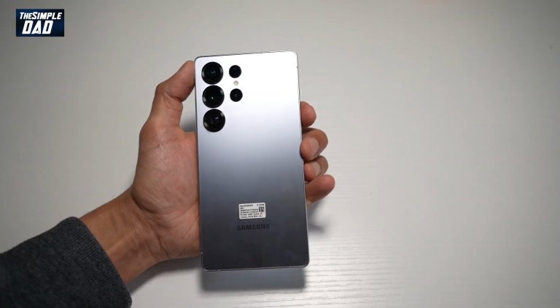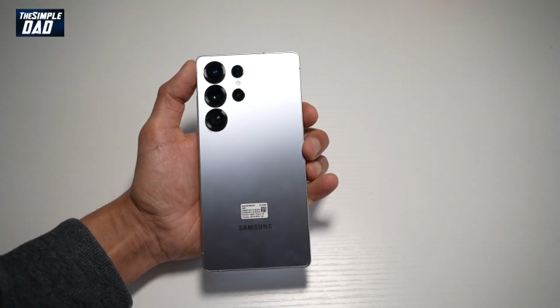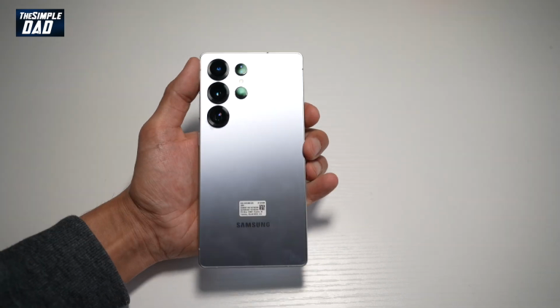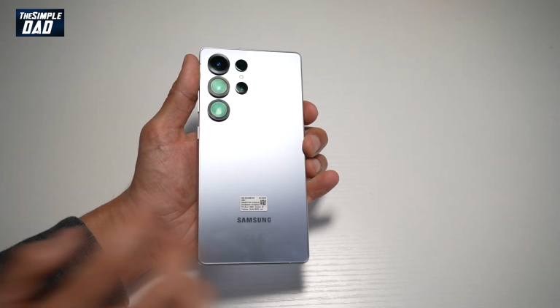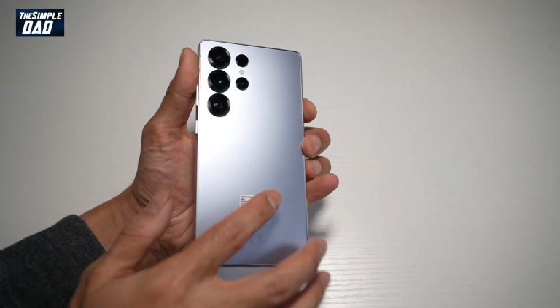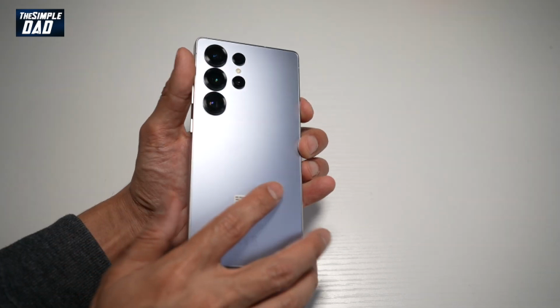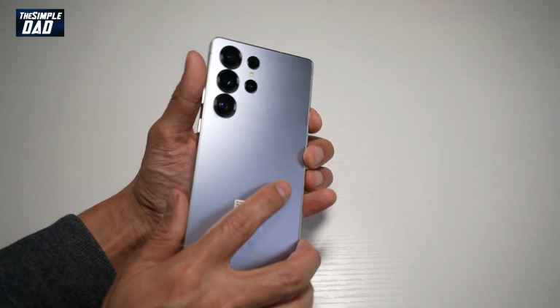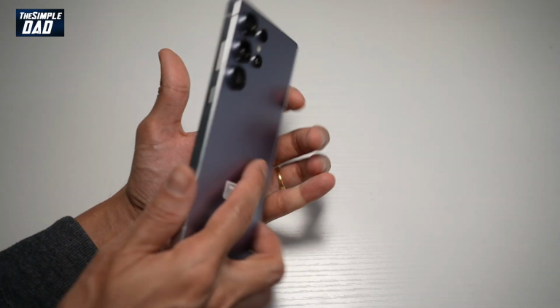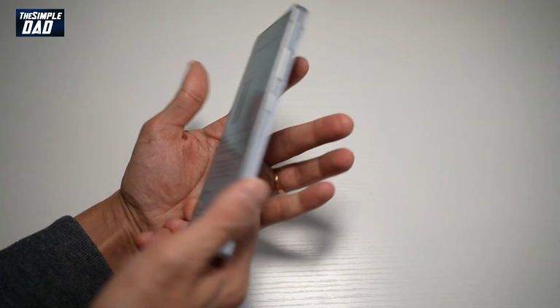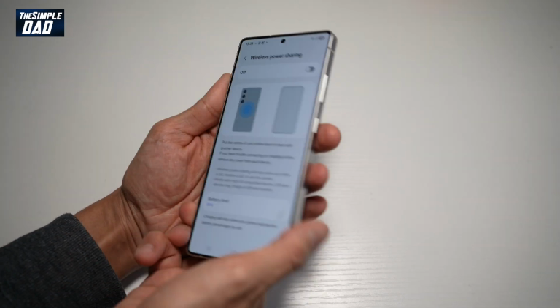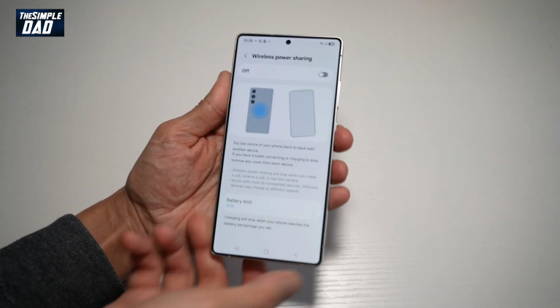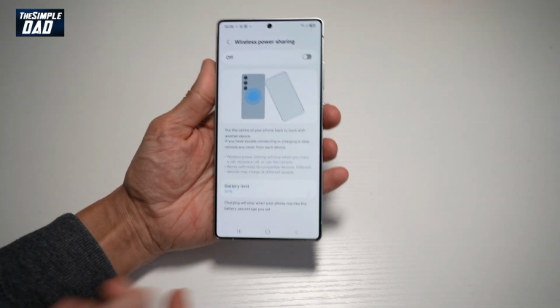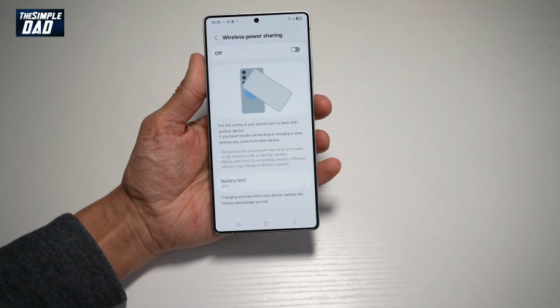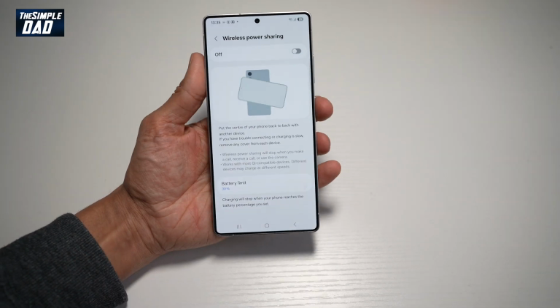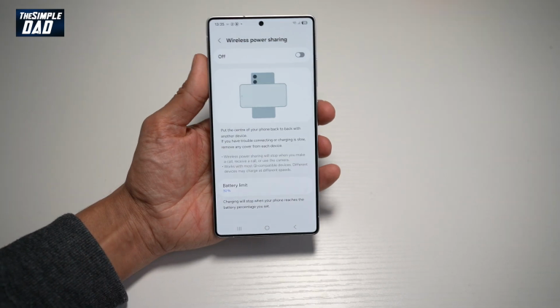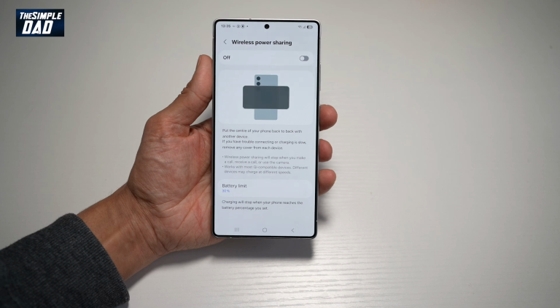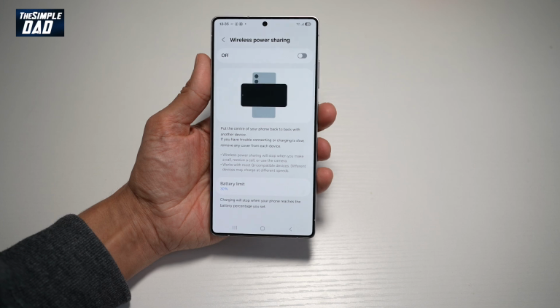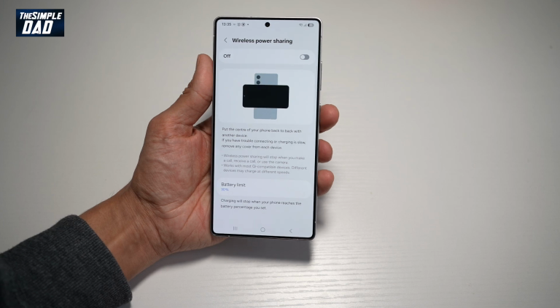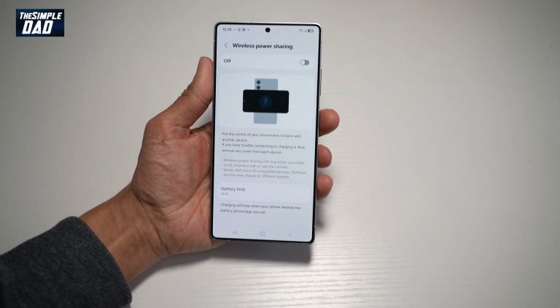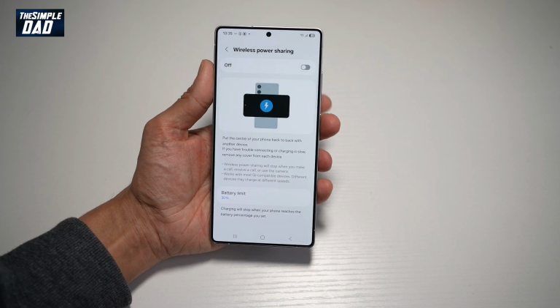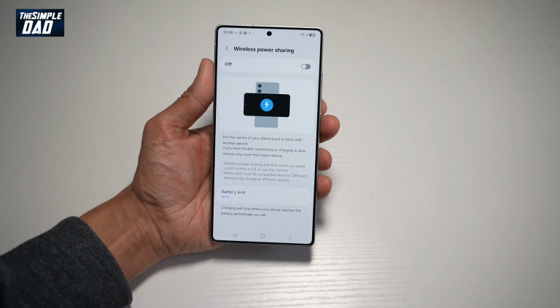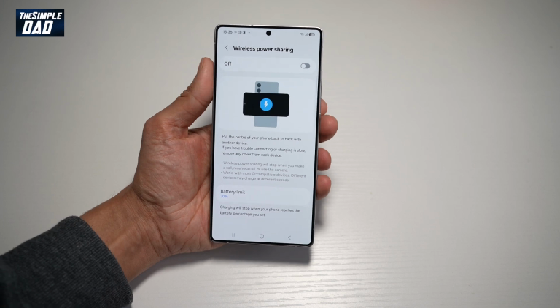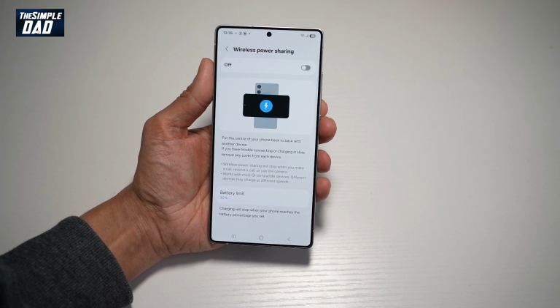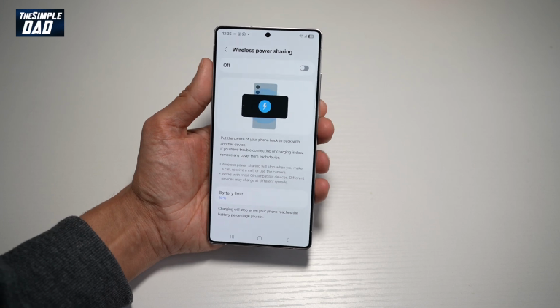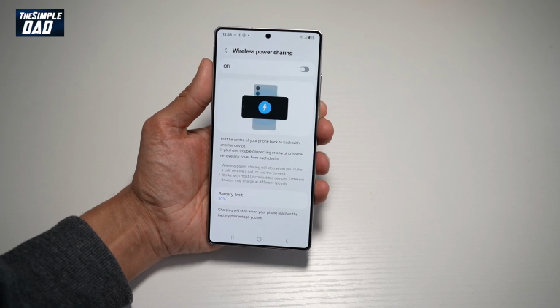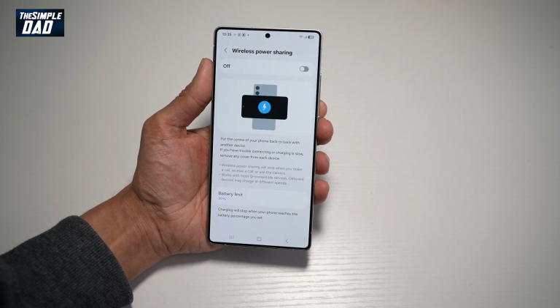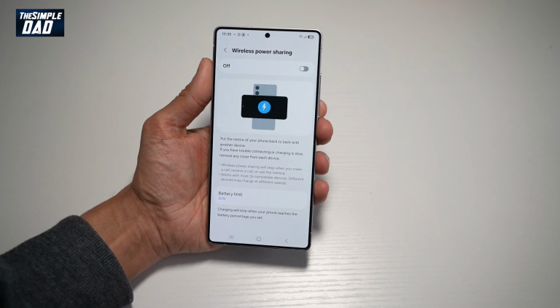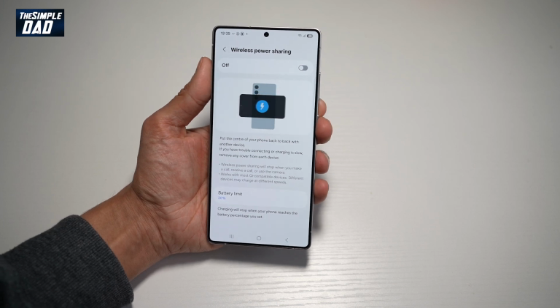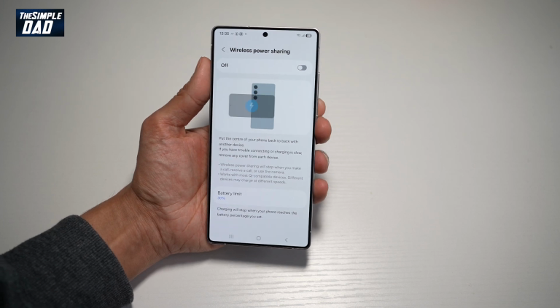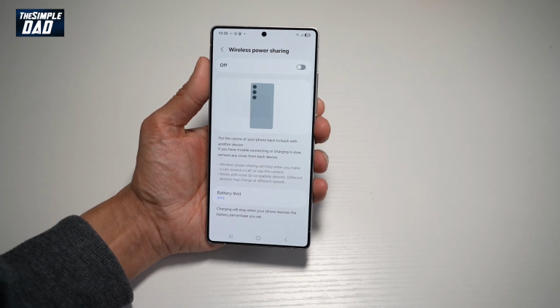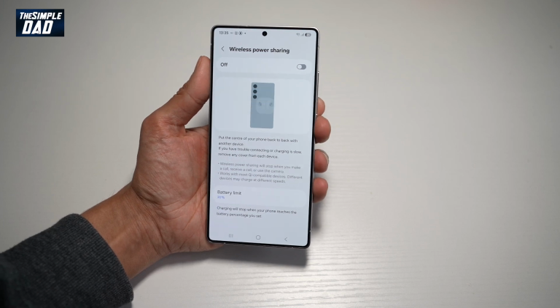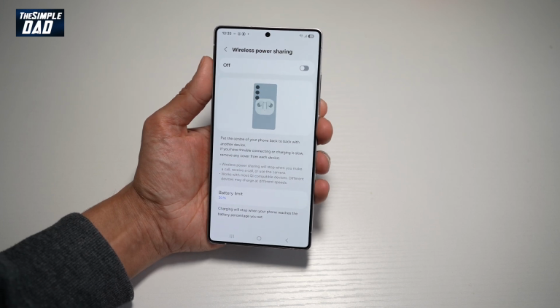And there you go, guys — that is how to turn on wireless power sharing on your Samsung S25 Ultra.